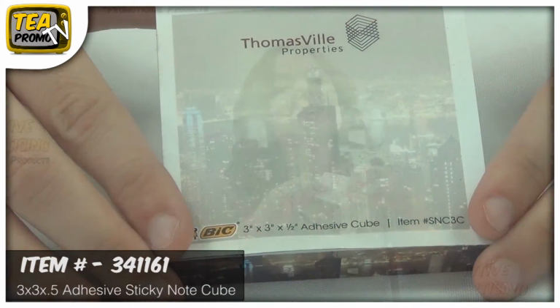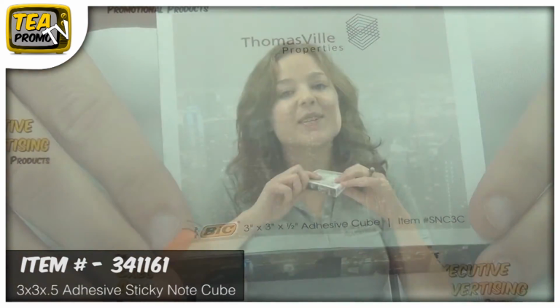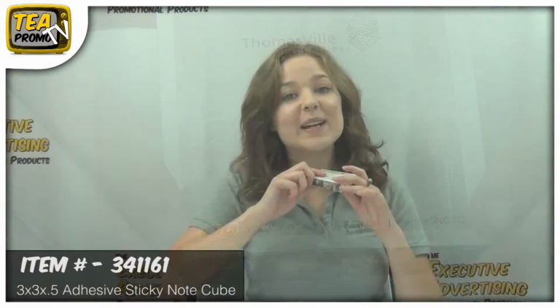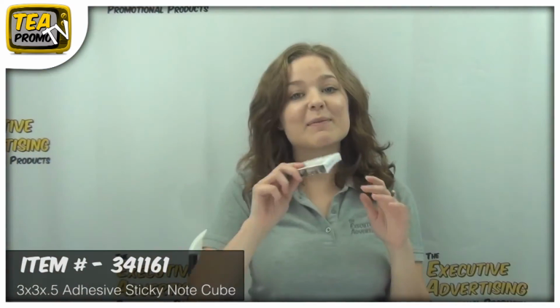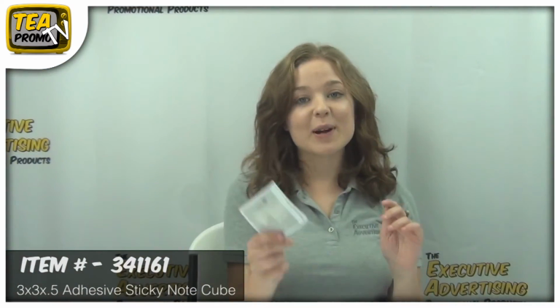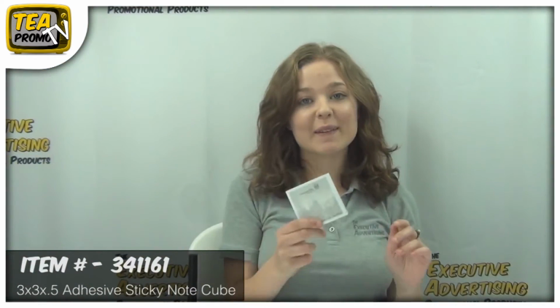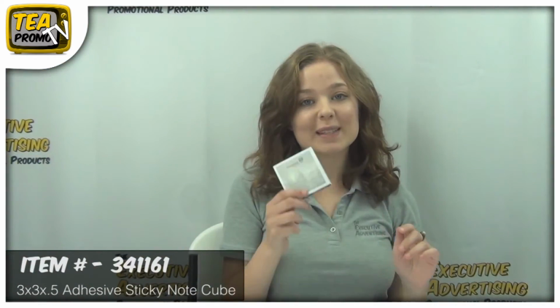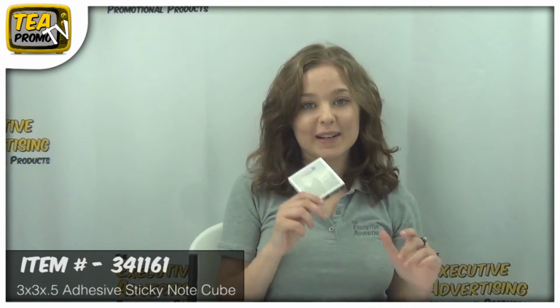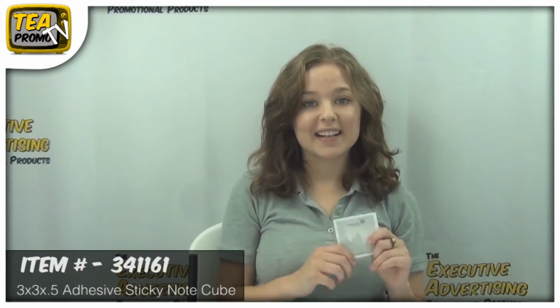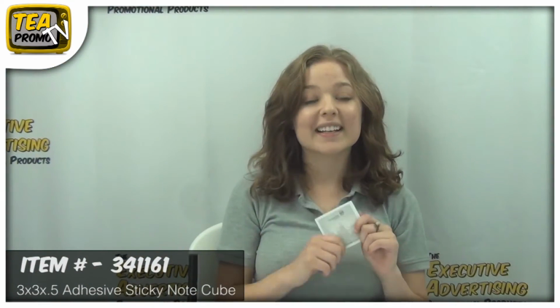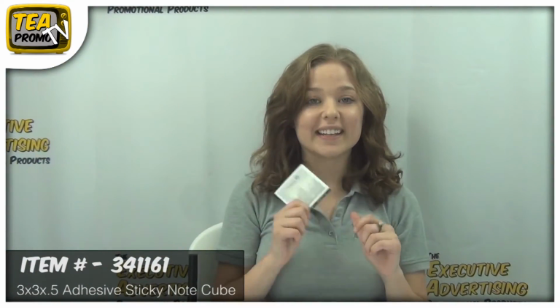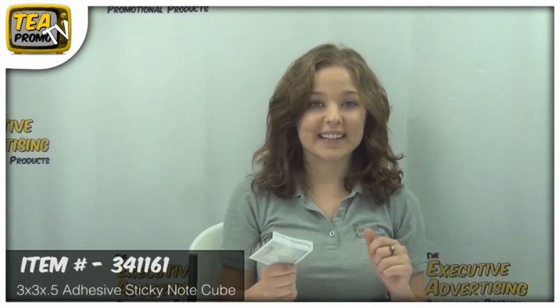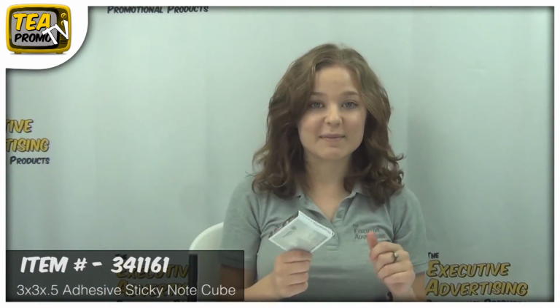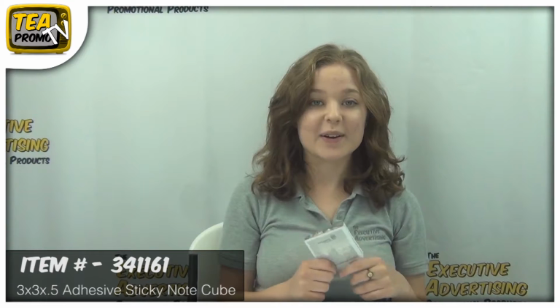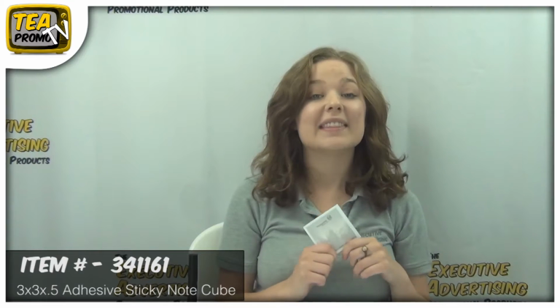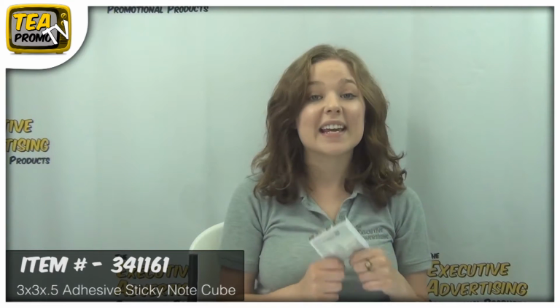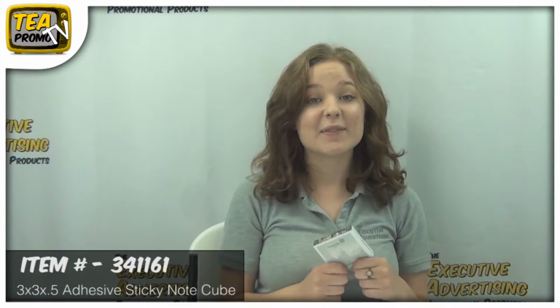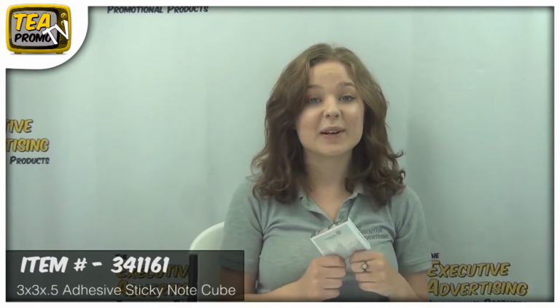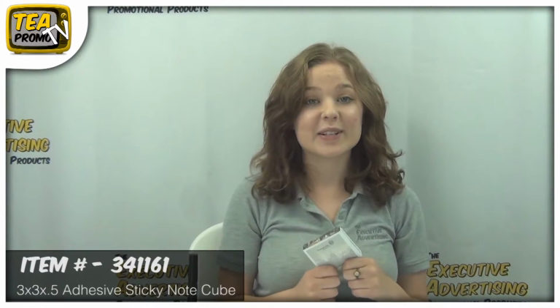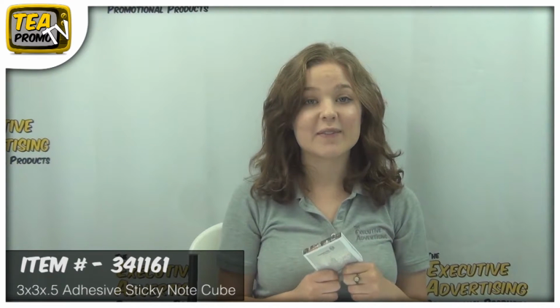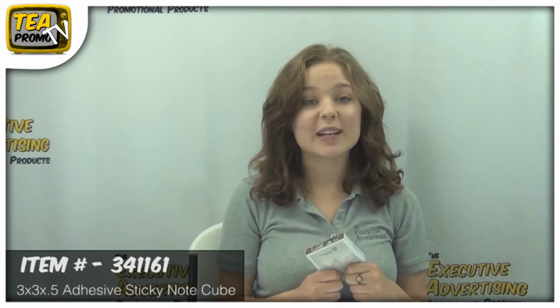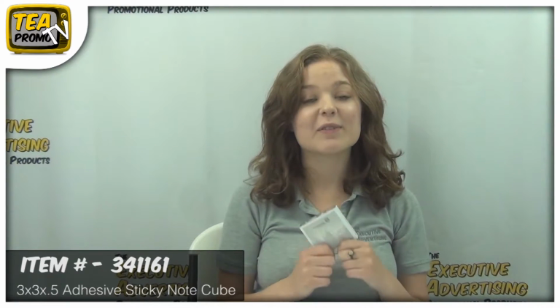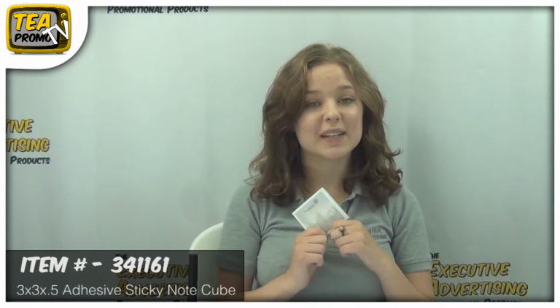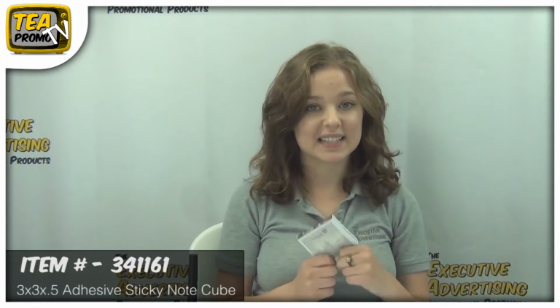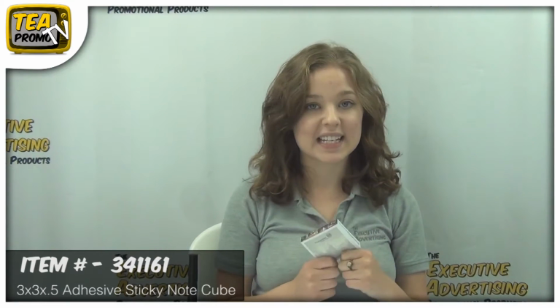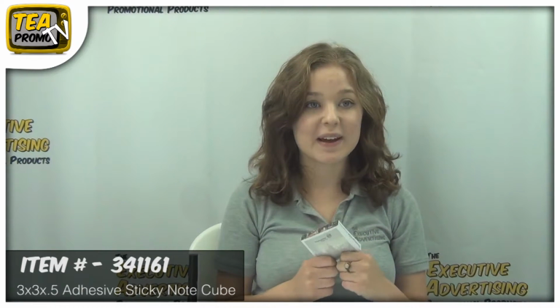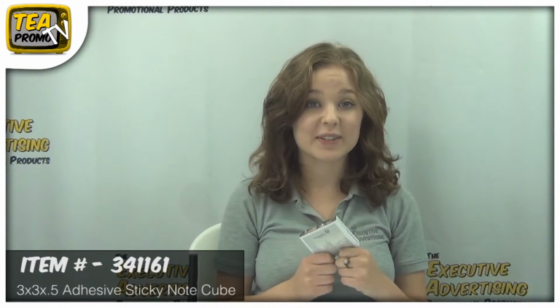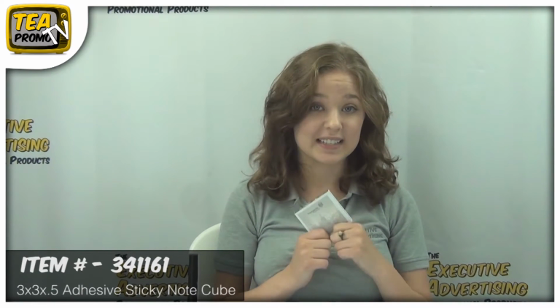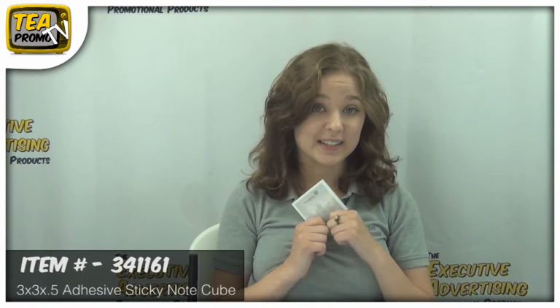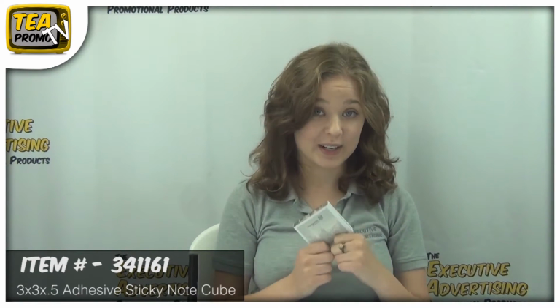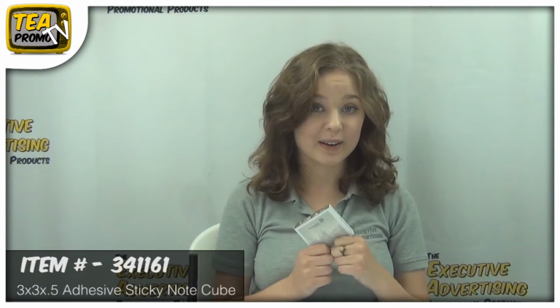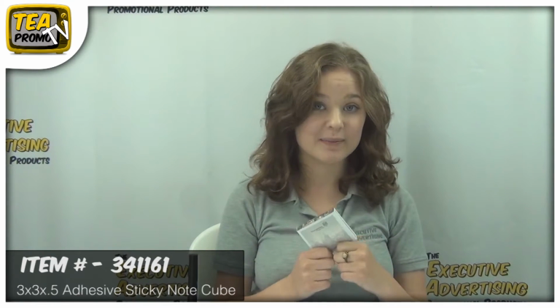To find out more about this product, click the link below. Thank you for watching our video from TheExecutiveAdvertising.com.